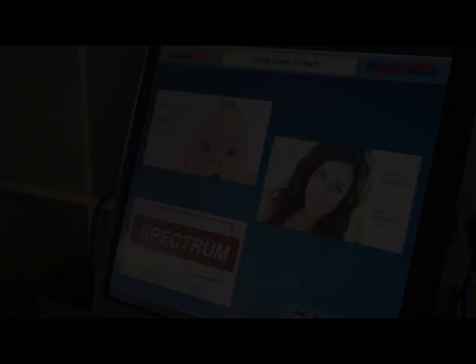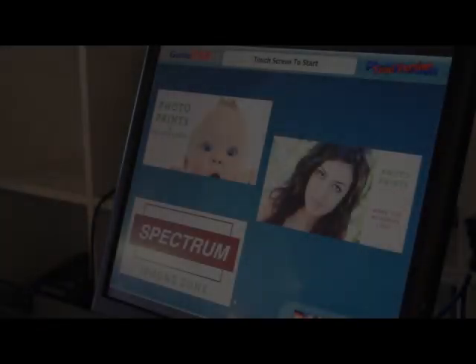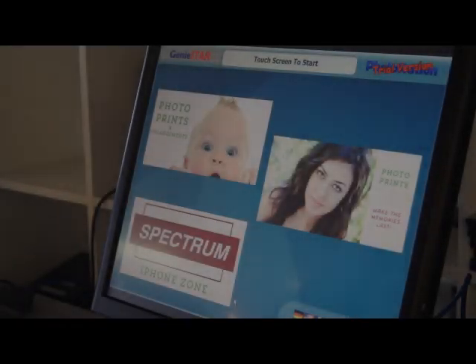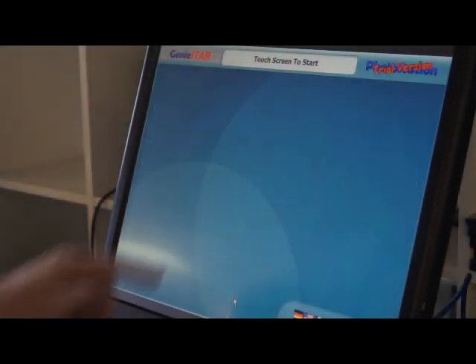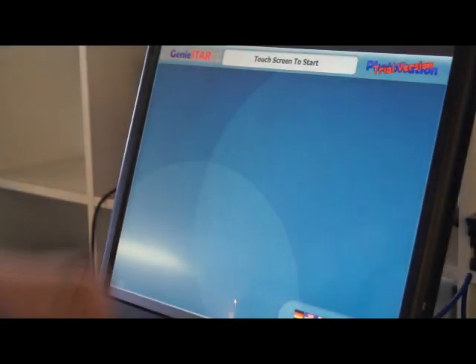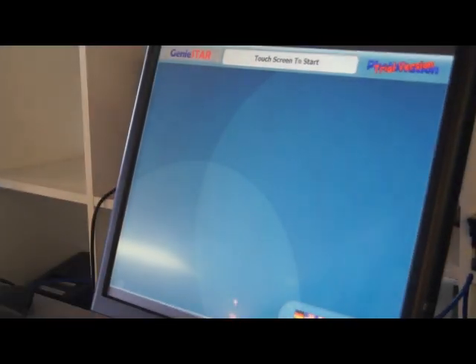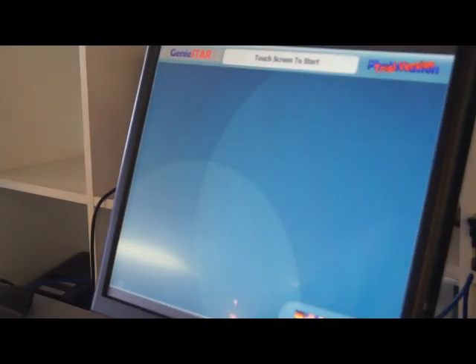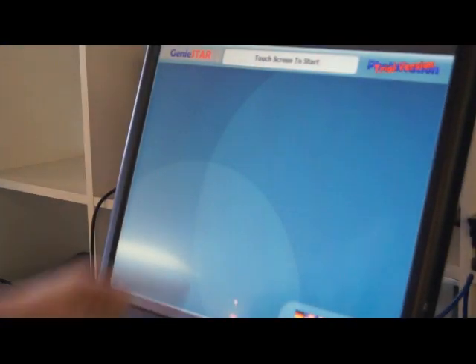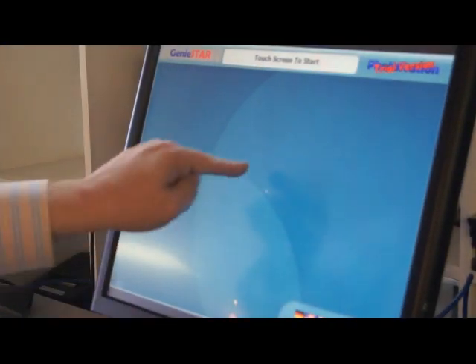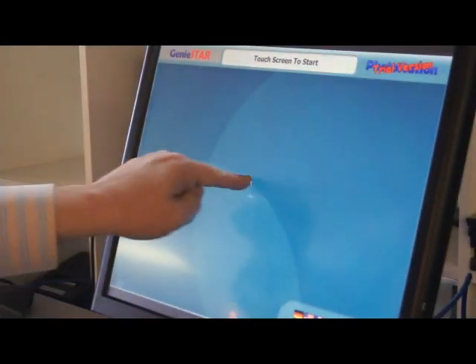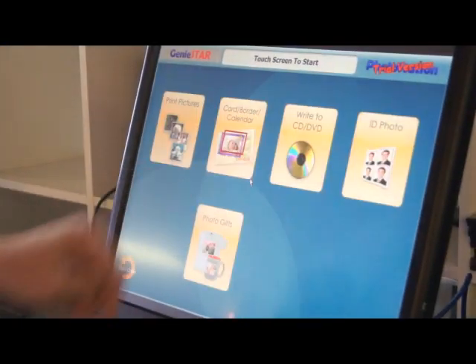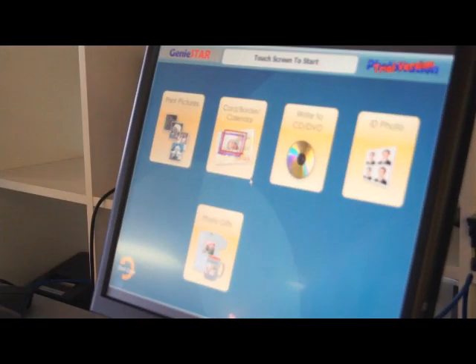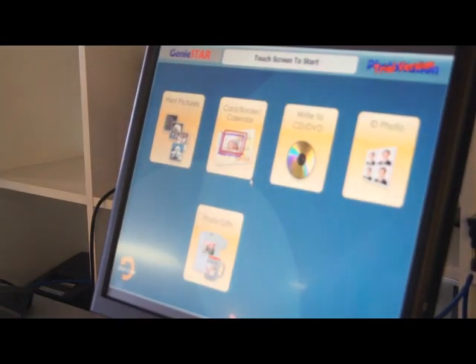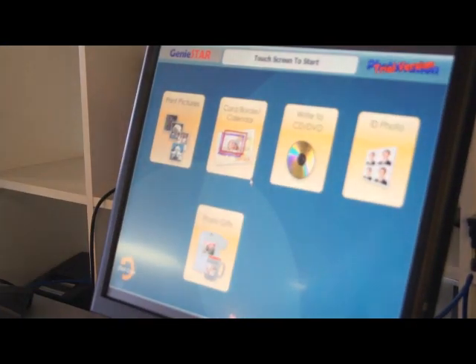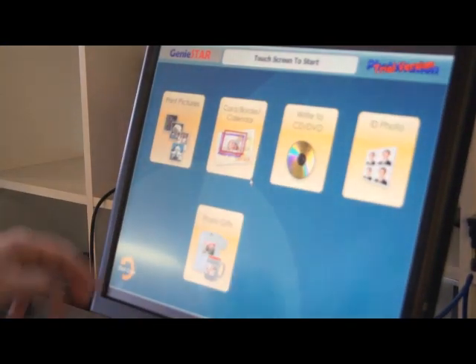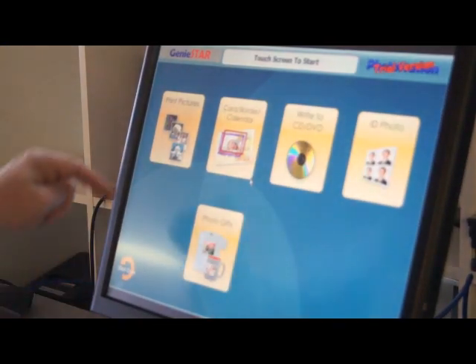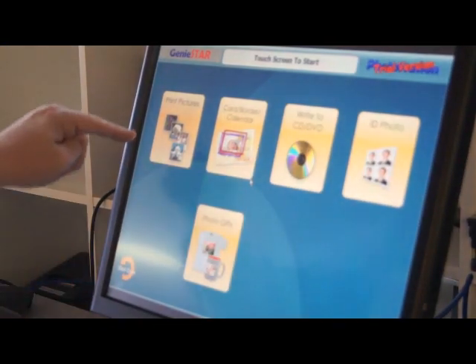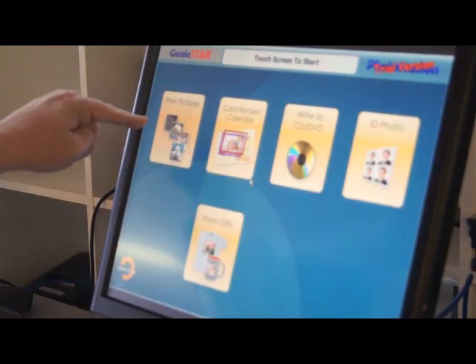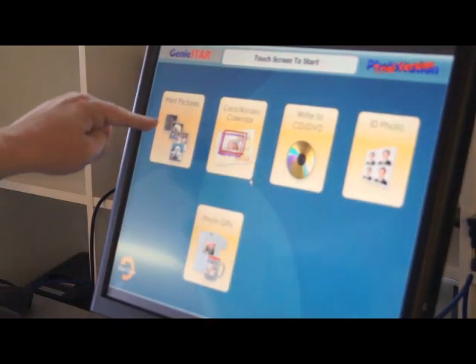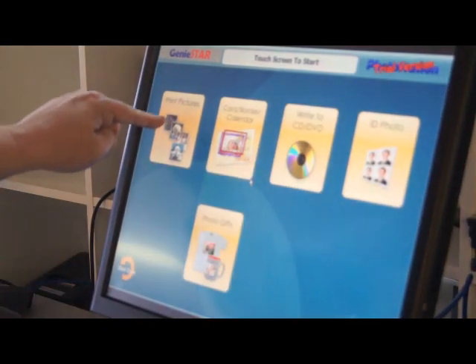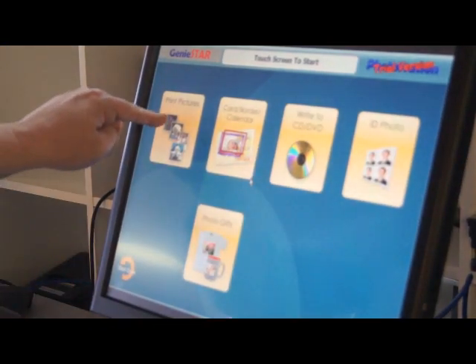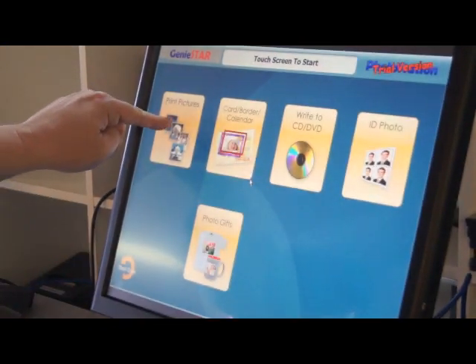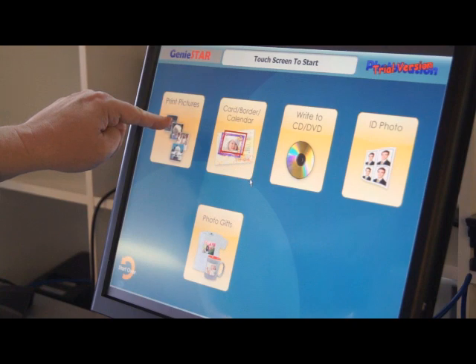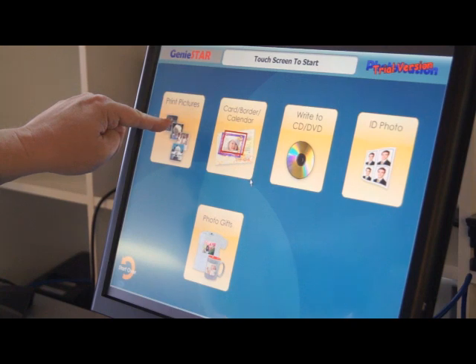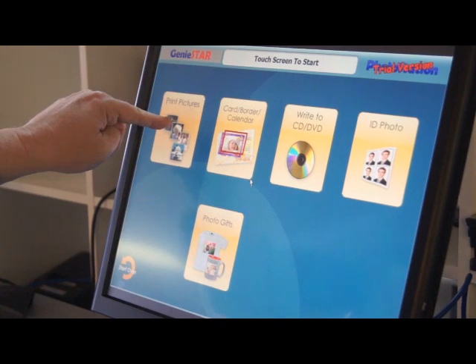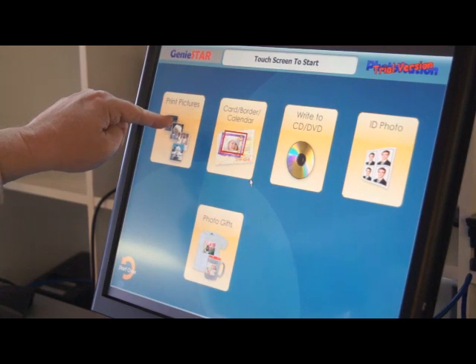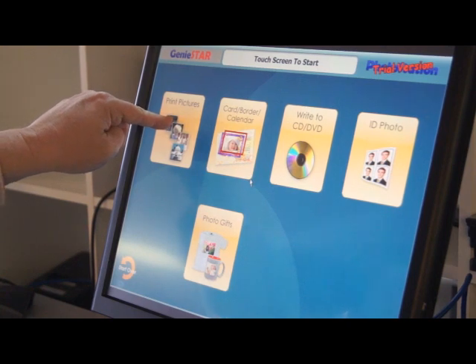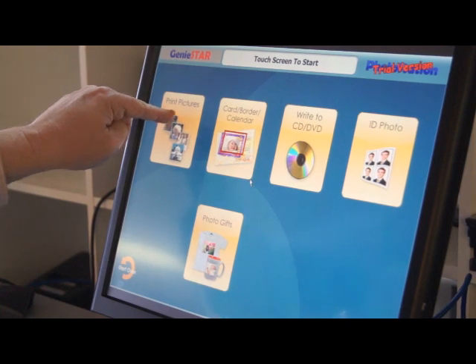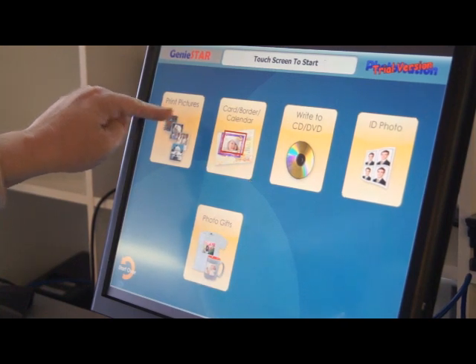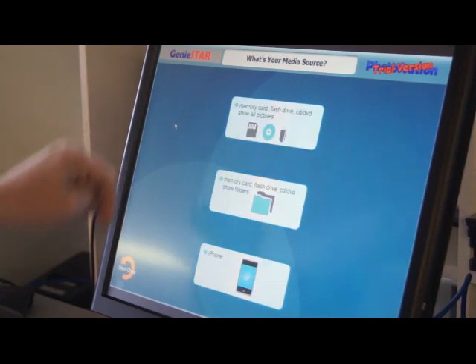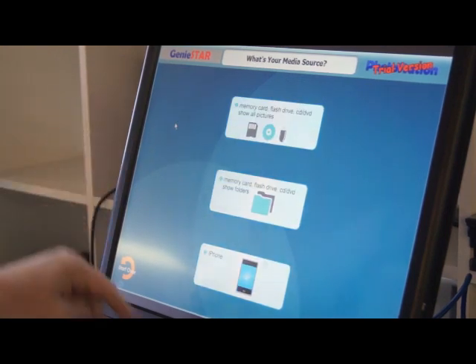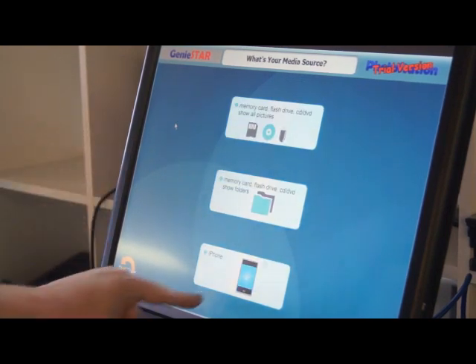We're going to show you wireless transfer from iOS devices into a kiosk to print pictures.